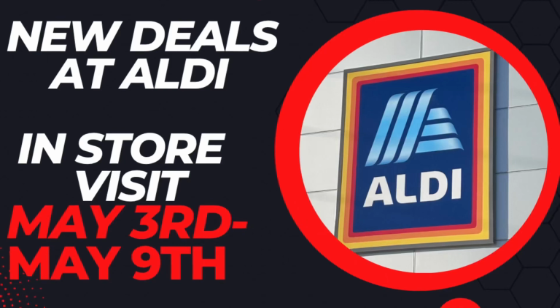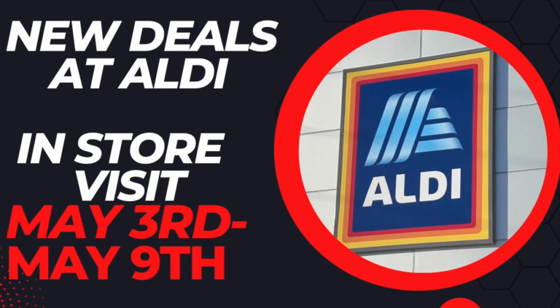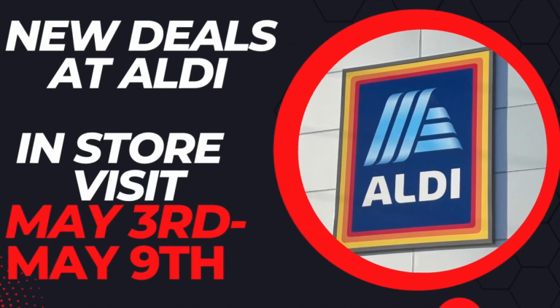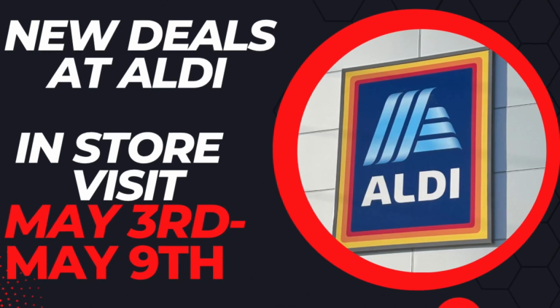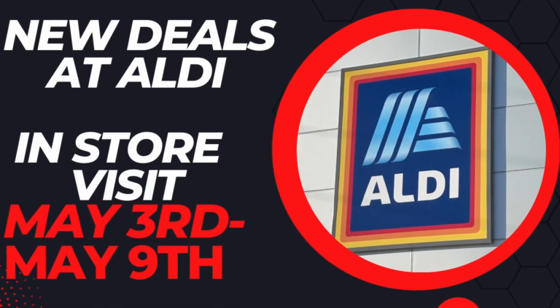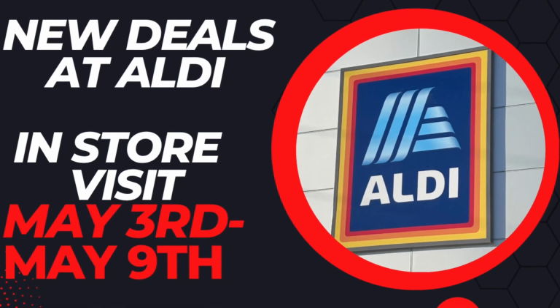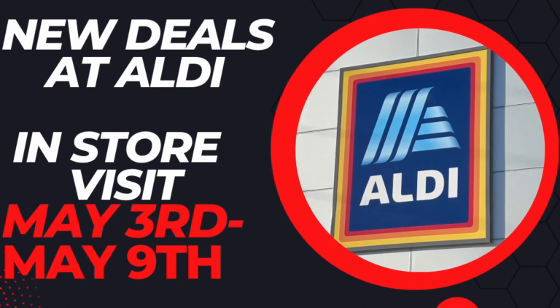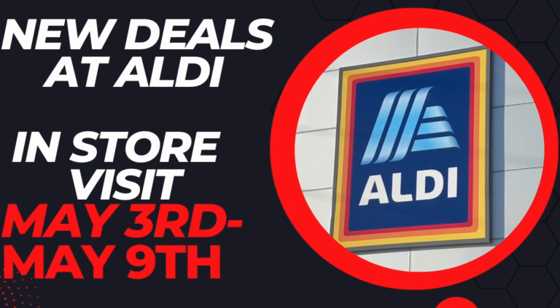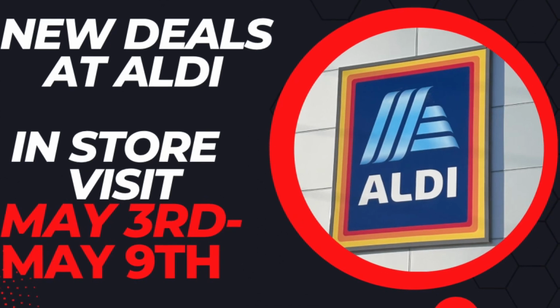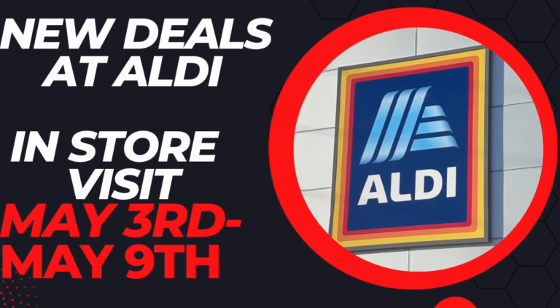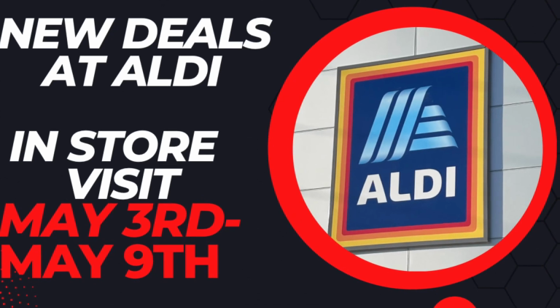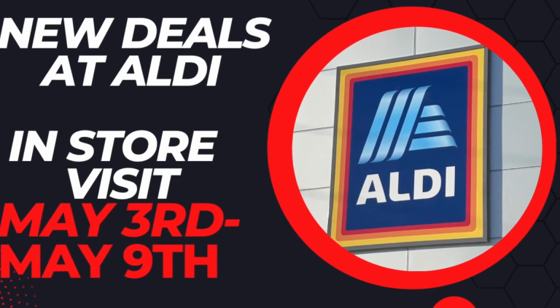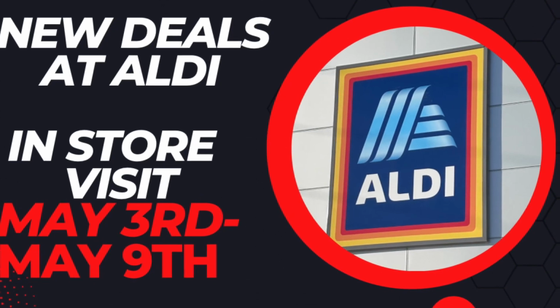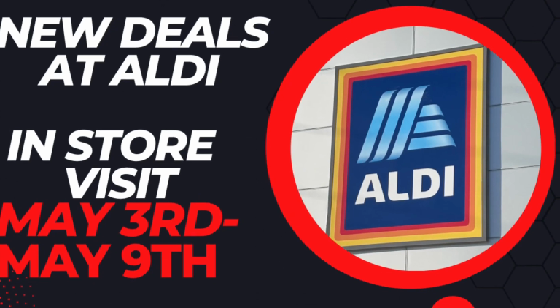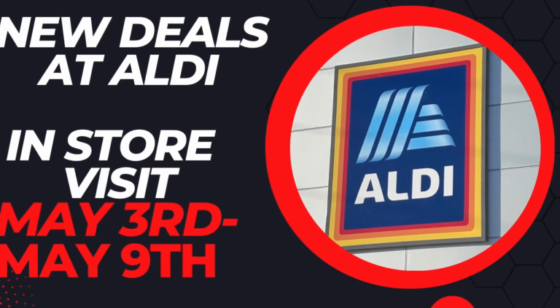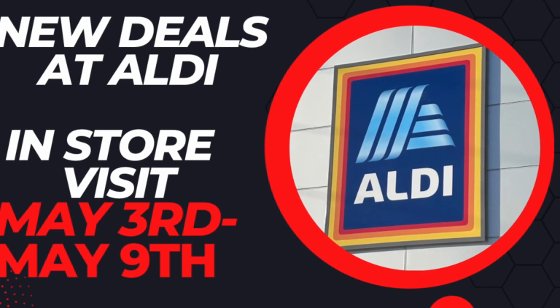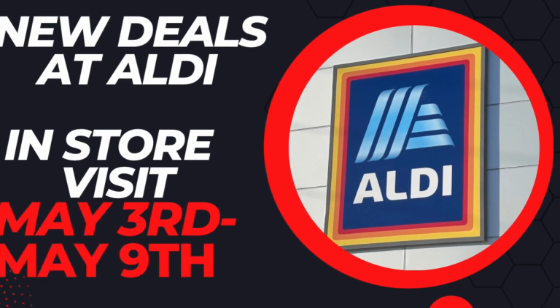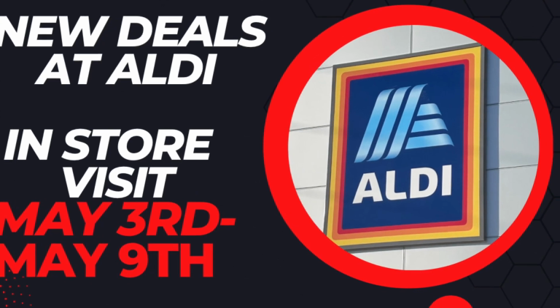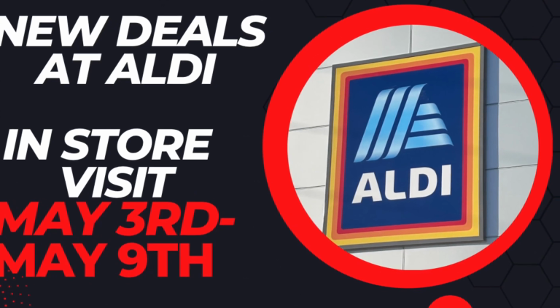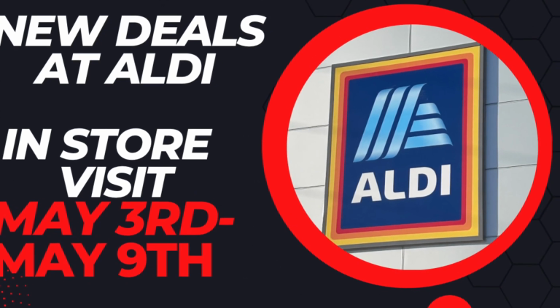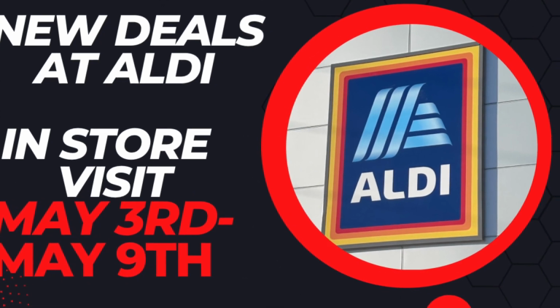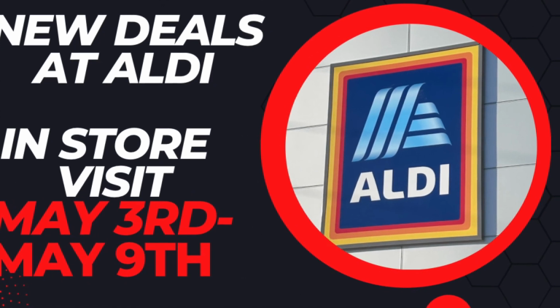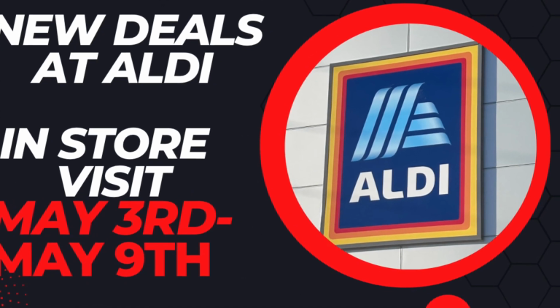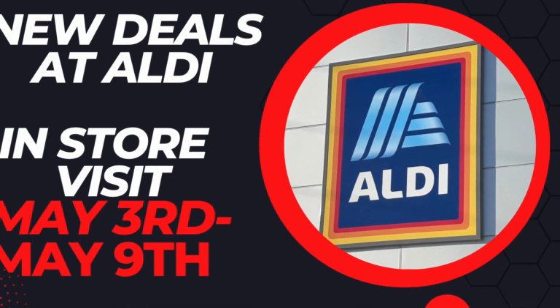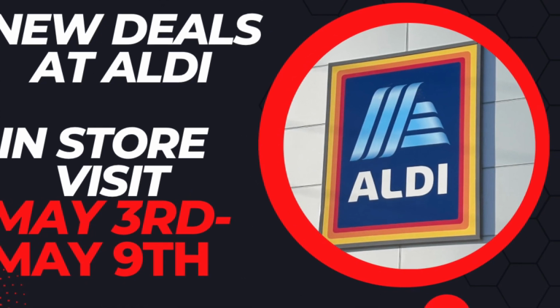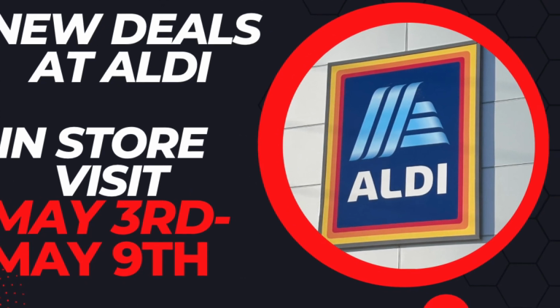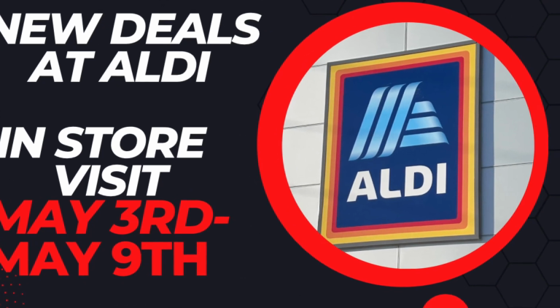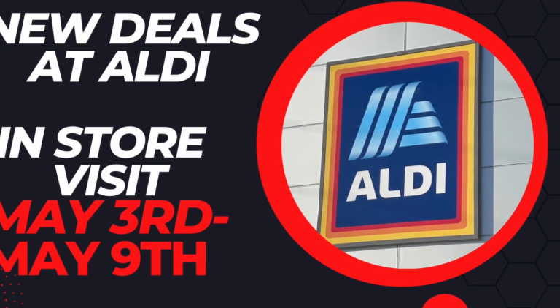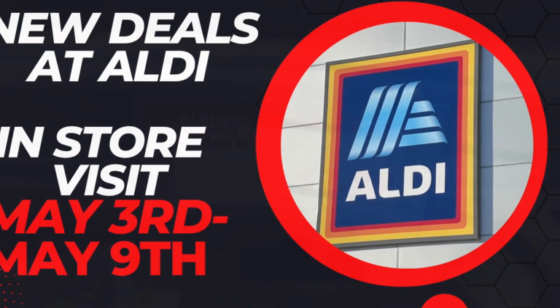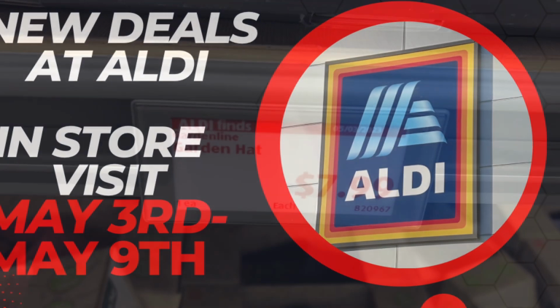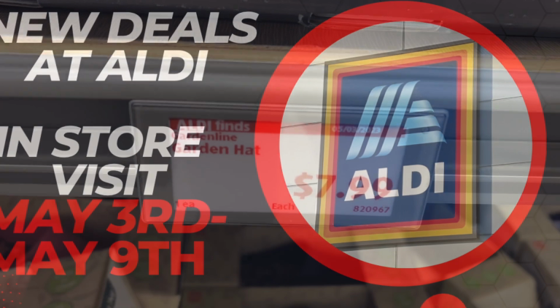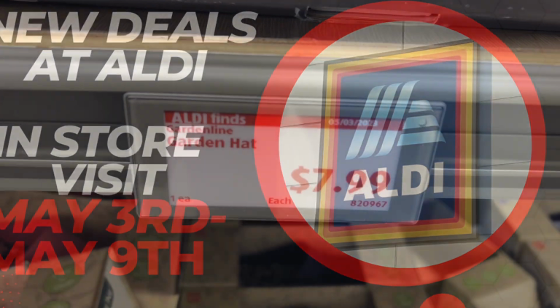Hello everyone, today I went over to Aldi to check out the new deals that started today, May 3rd until May 9th.